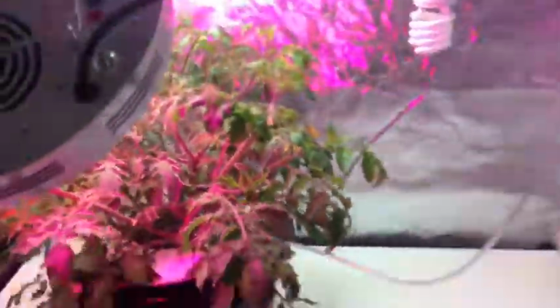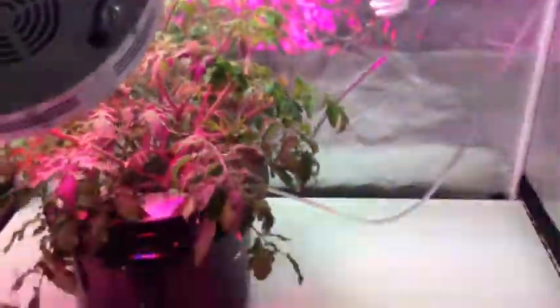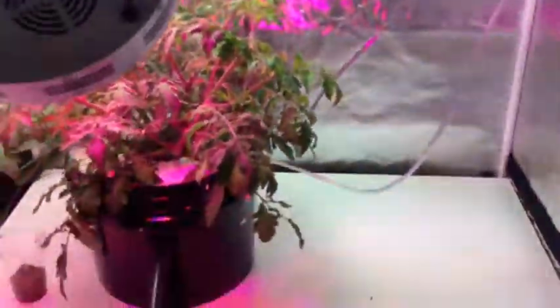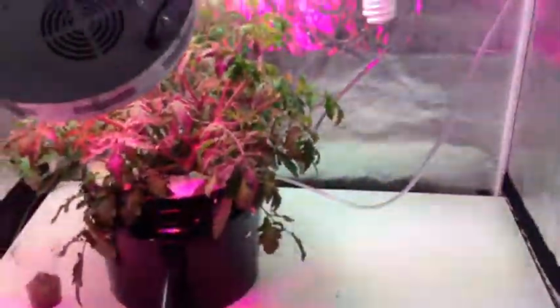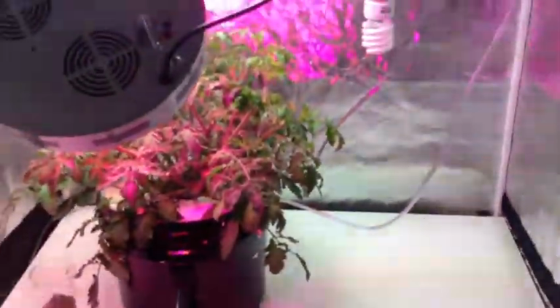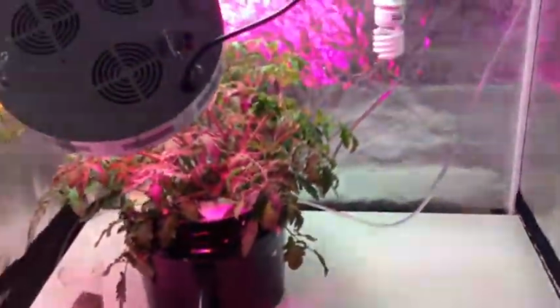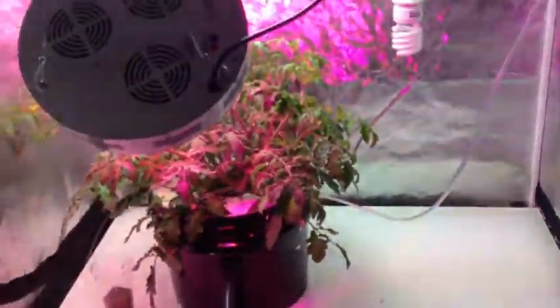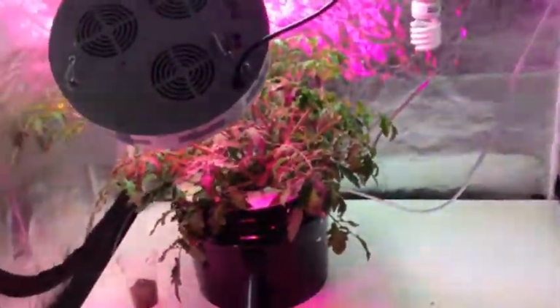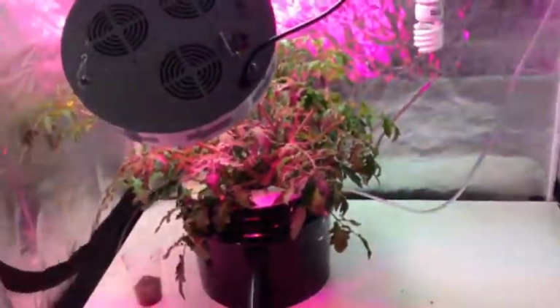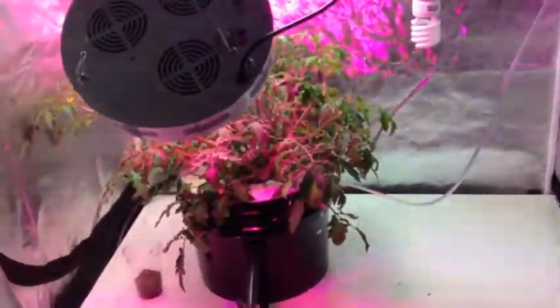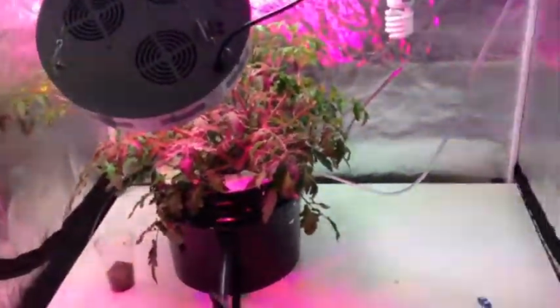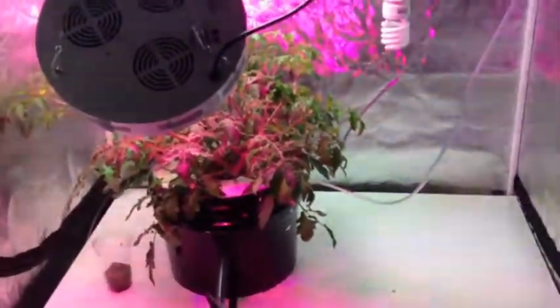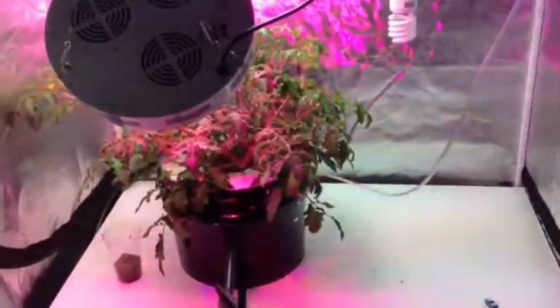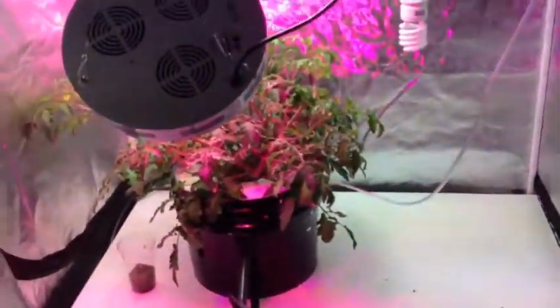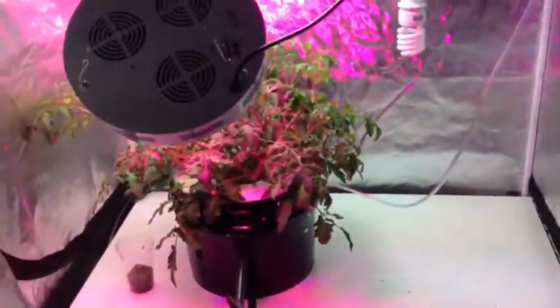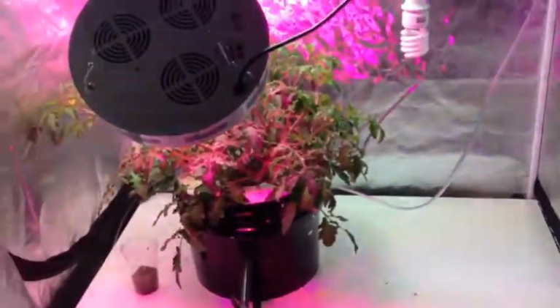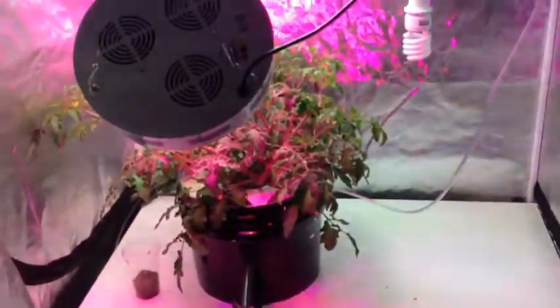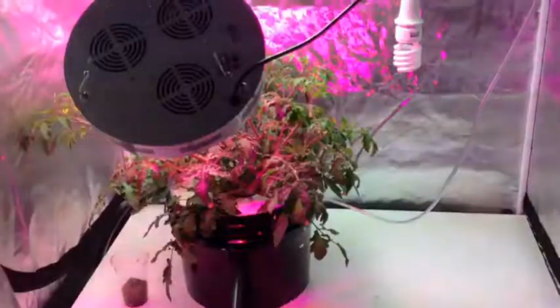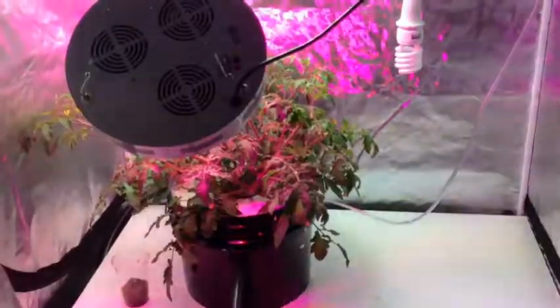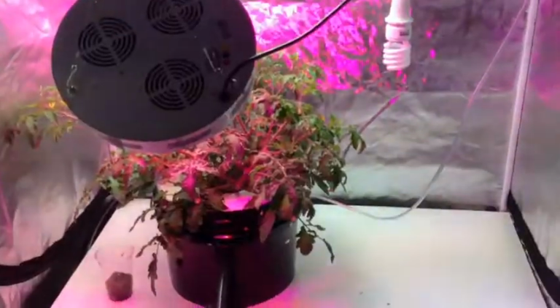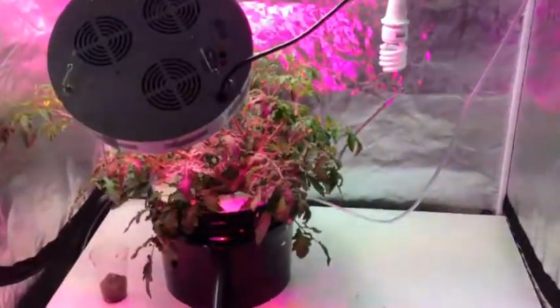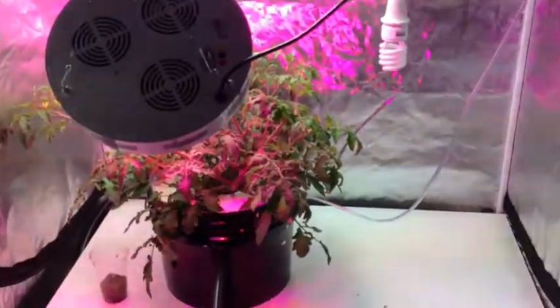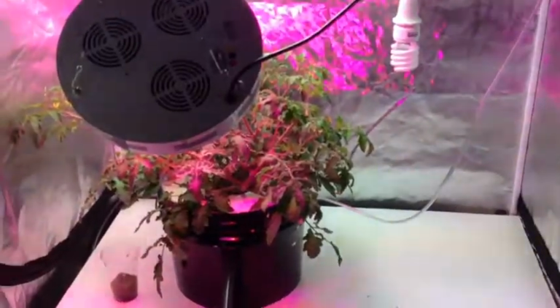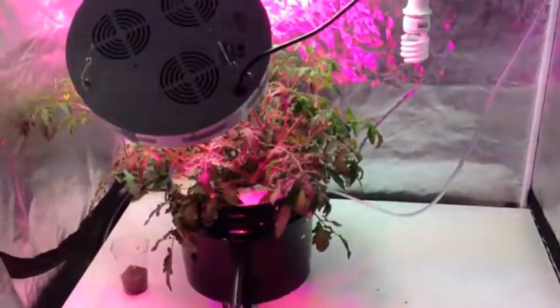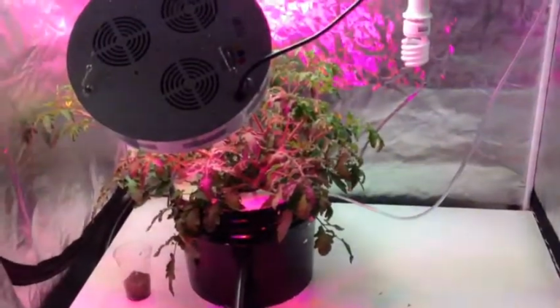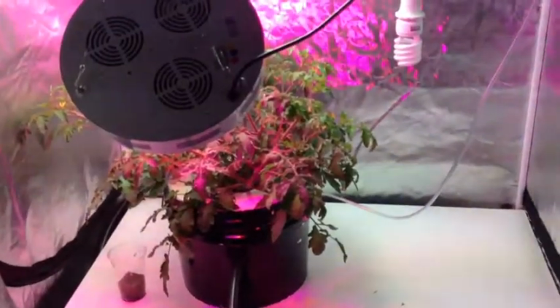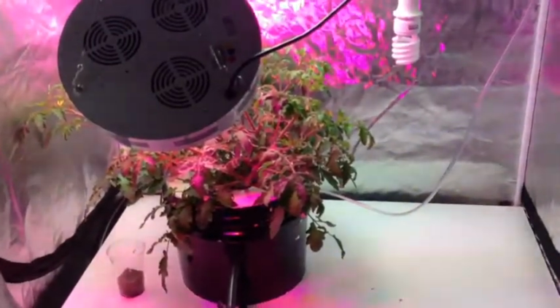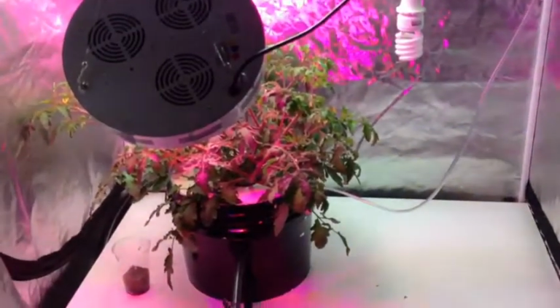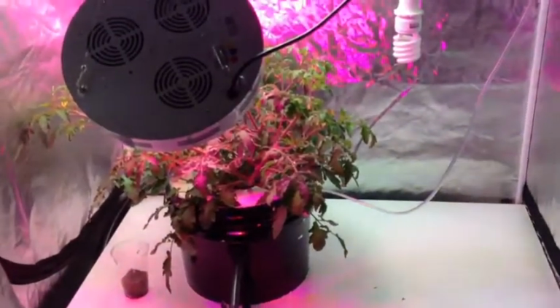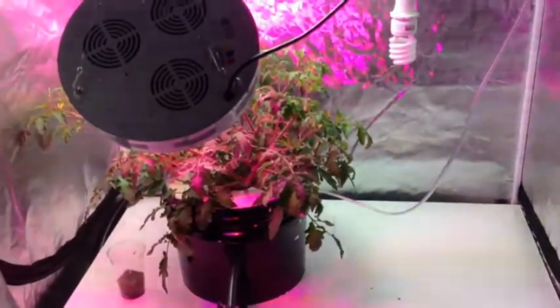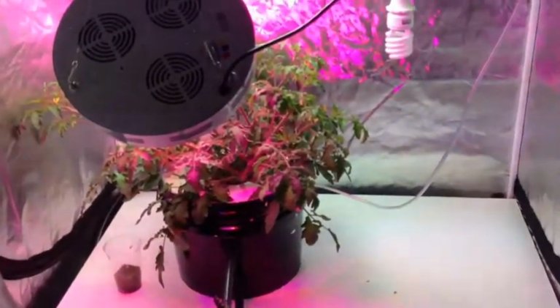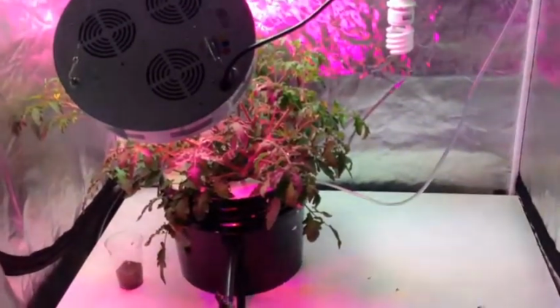So that's it for my winter crop — just a single plant. I know it's not a lot, but it's quality, not quantity.